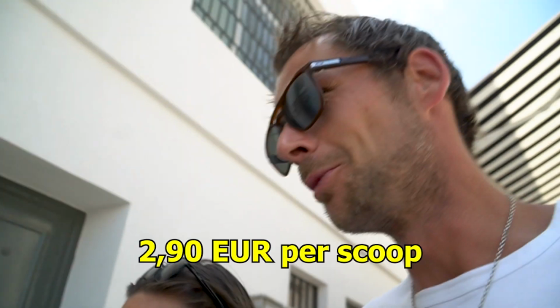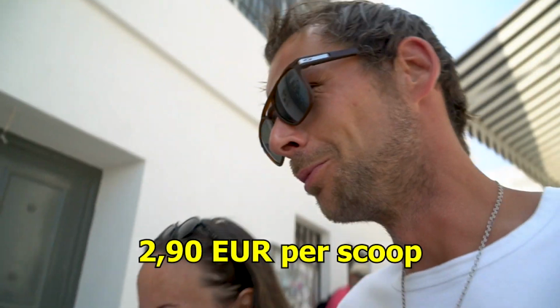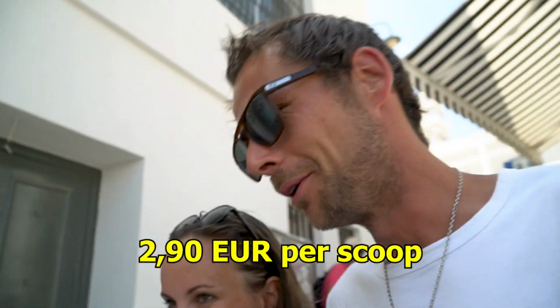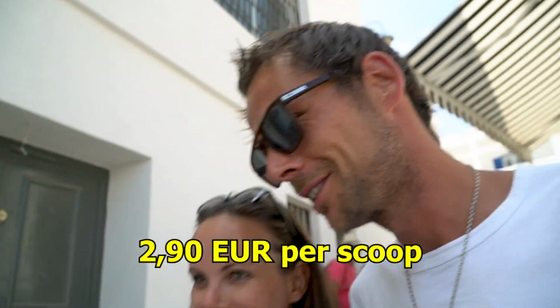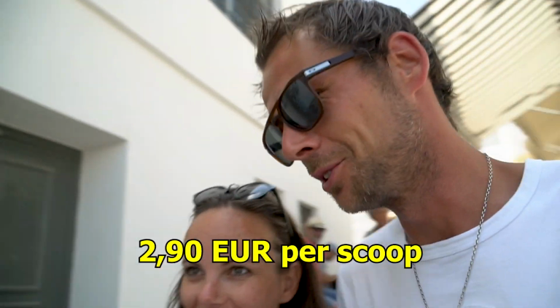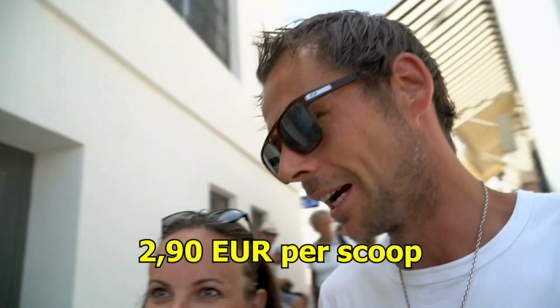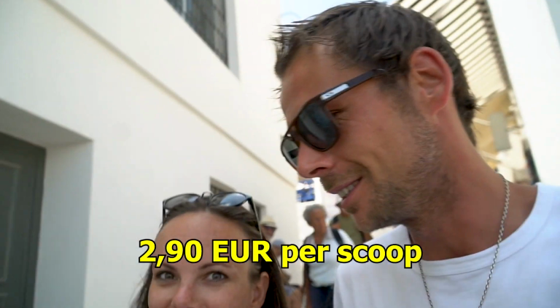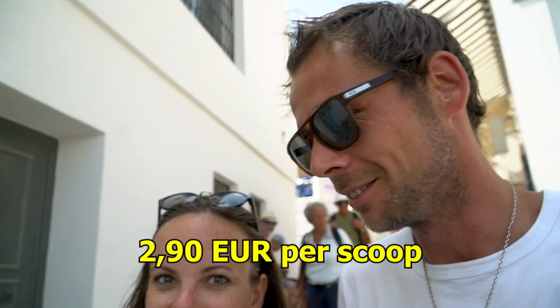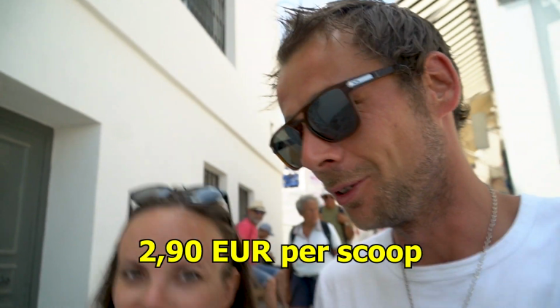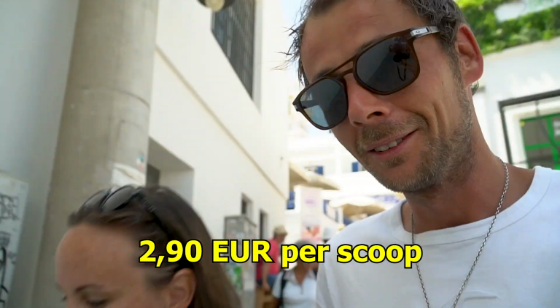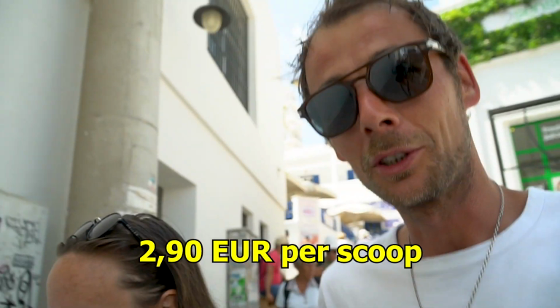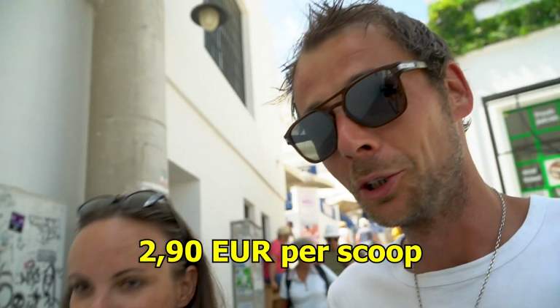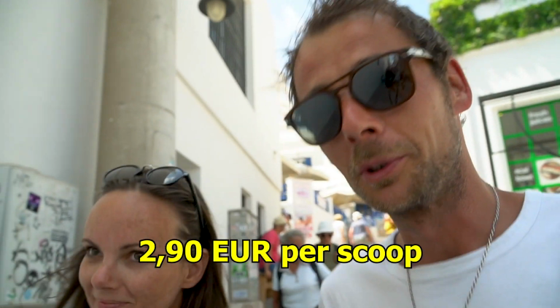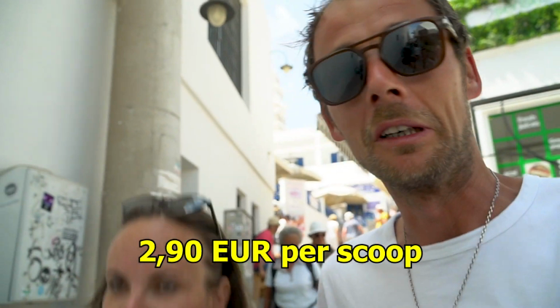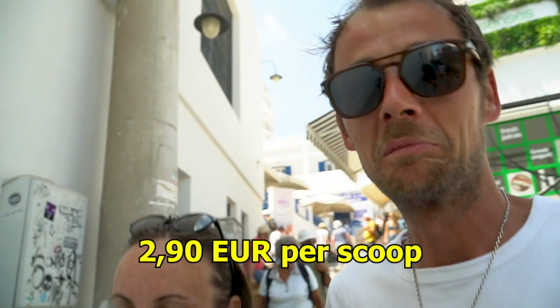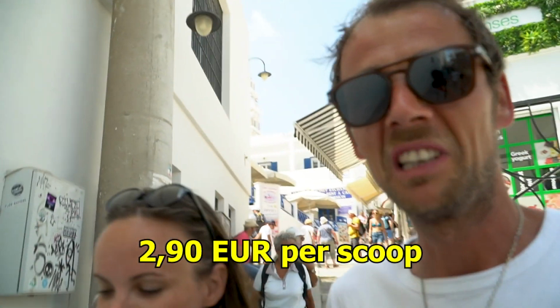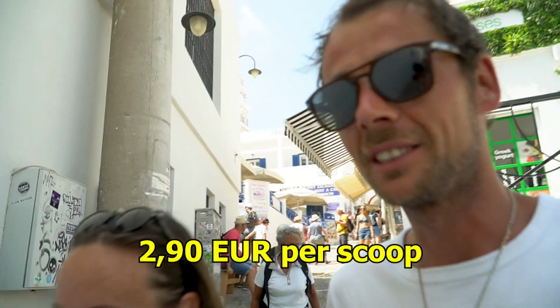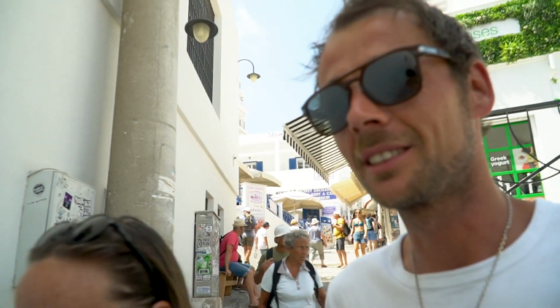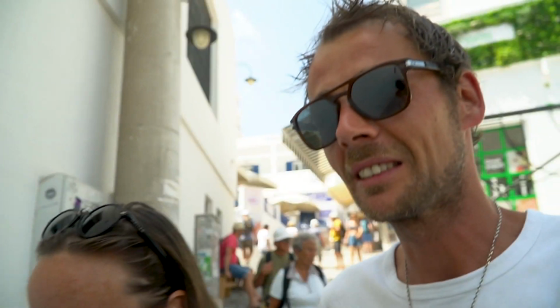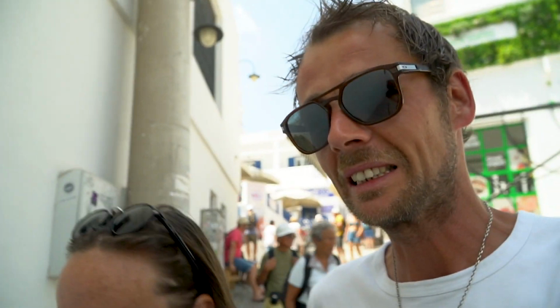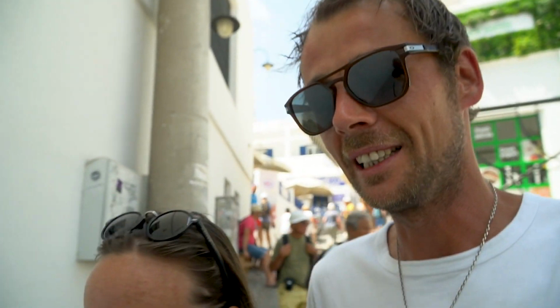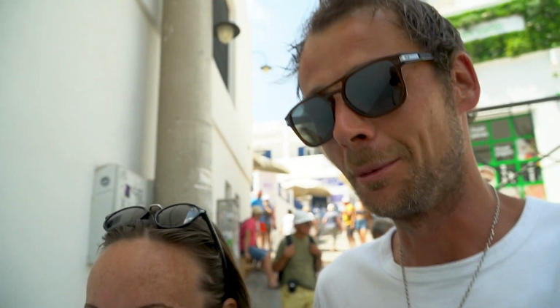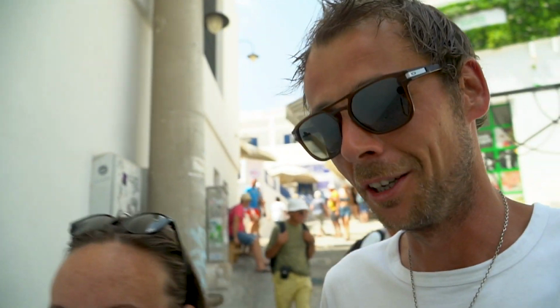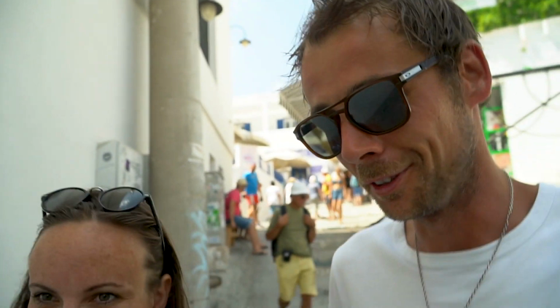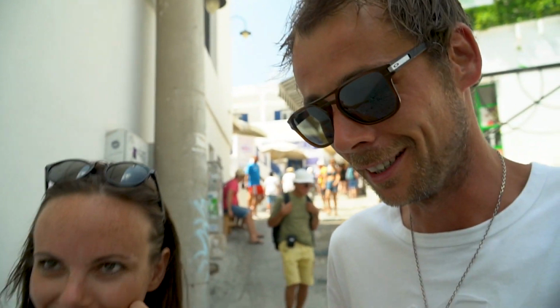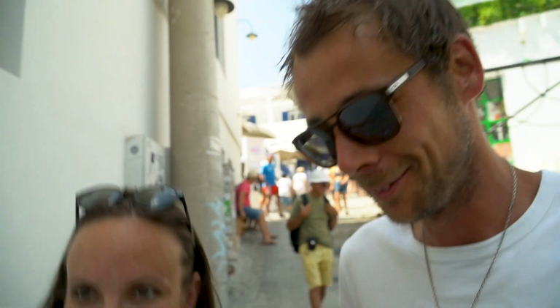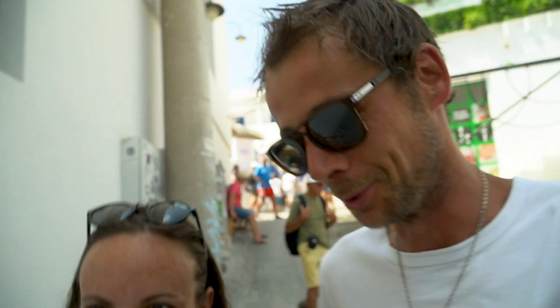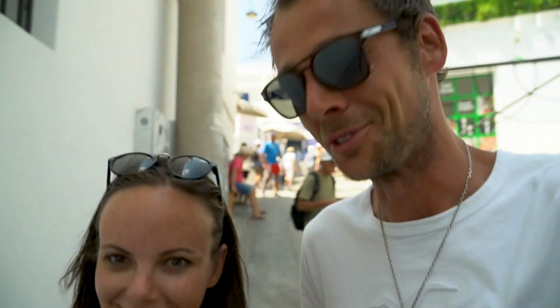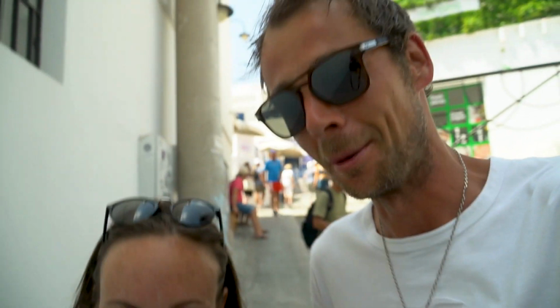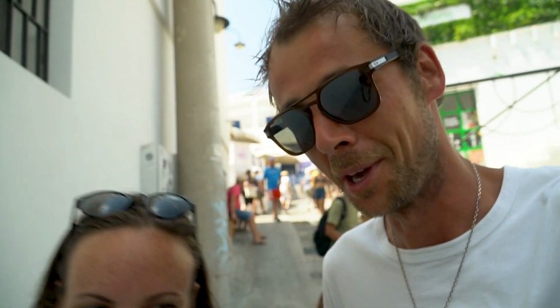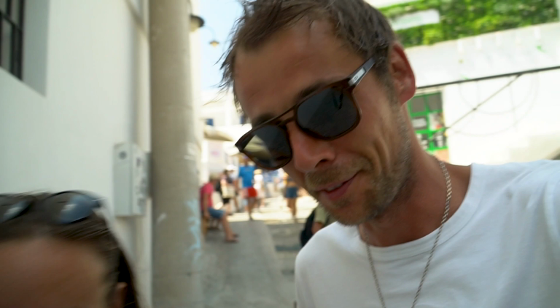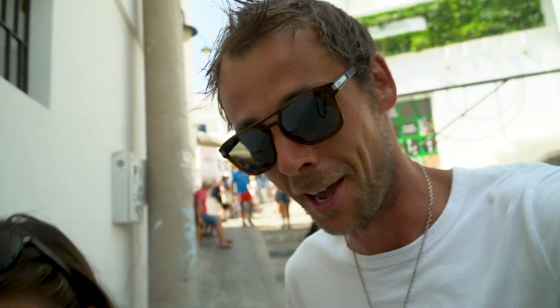No blueberry — it's €2.90 for one scoop. That's too much. It's a little bit of a tourist trap there.